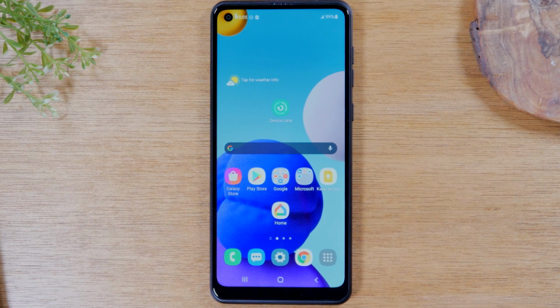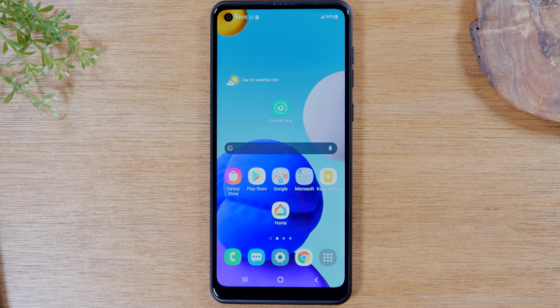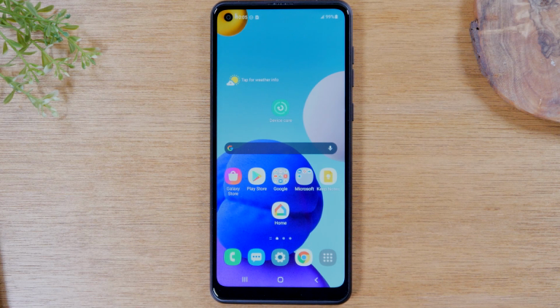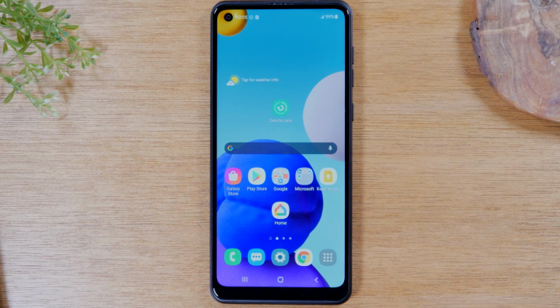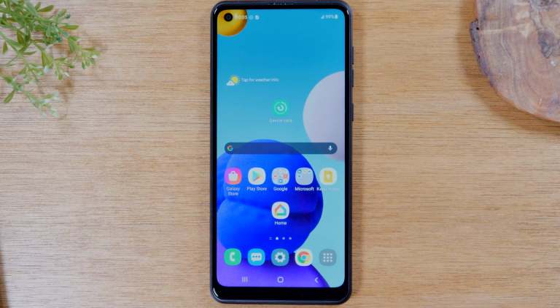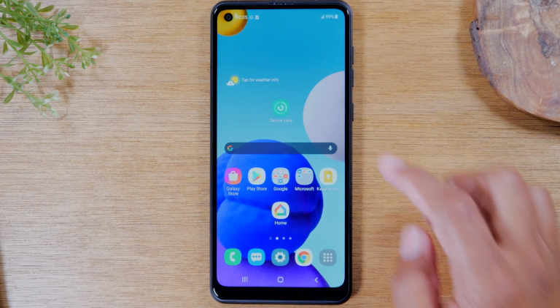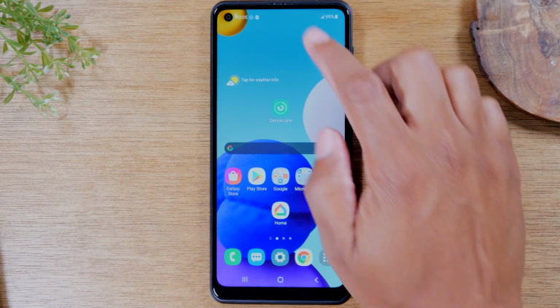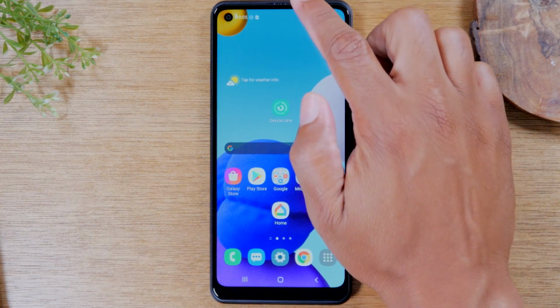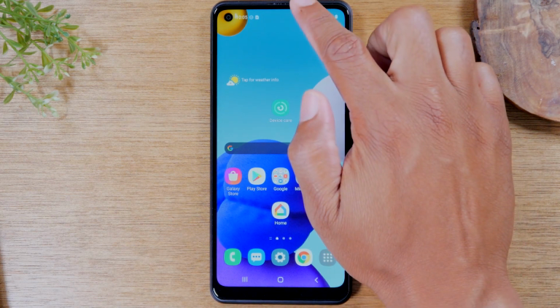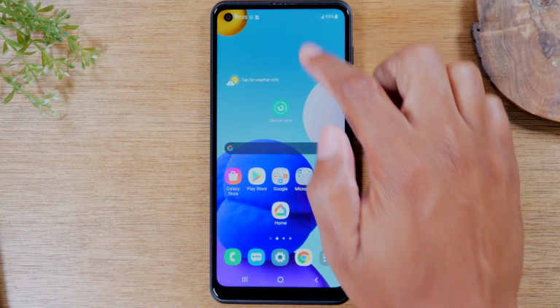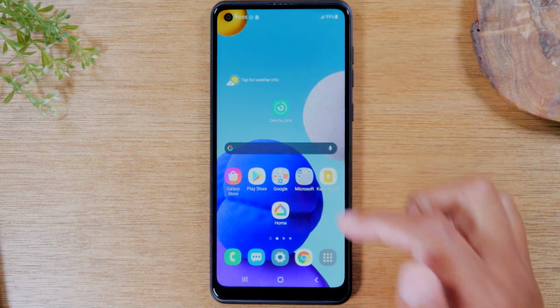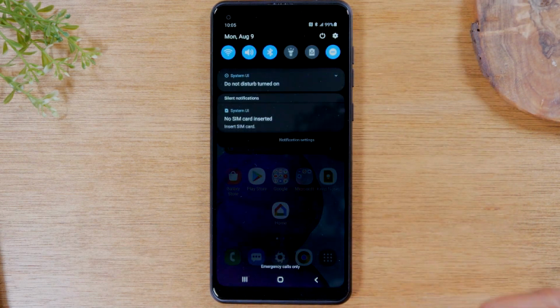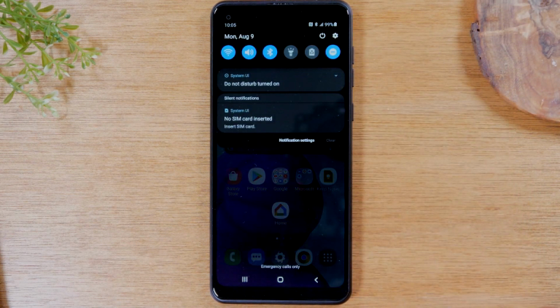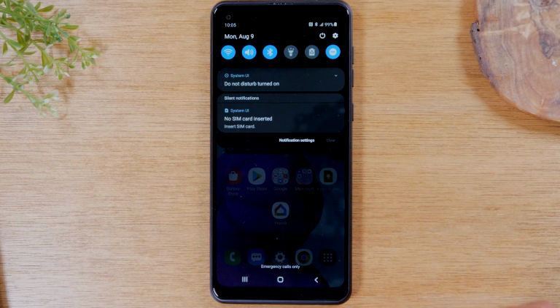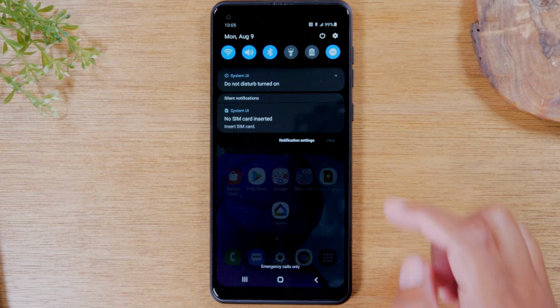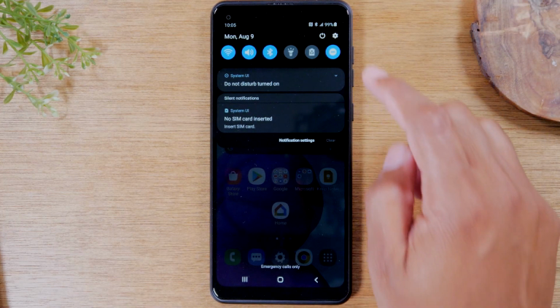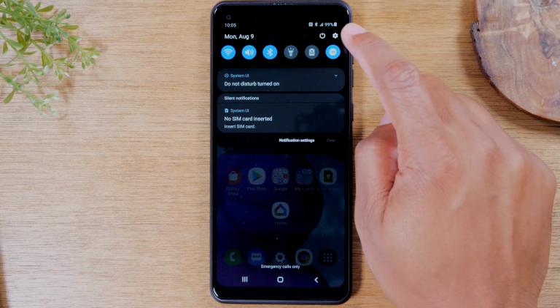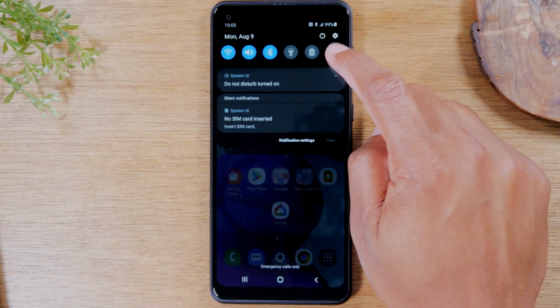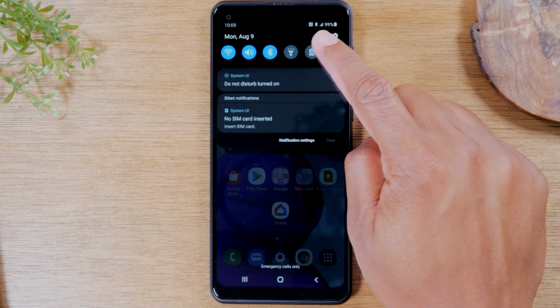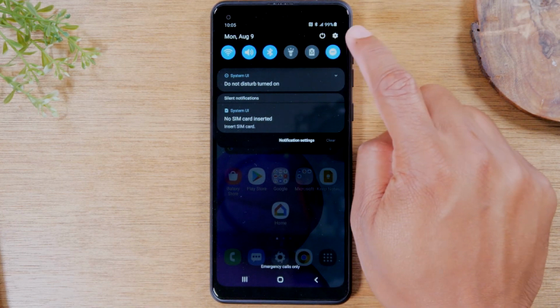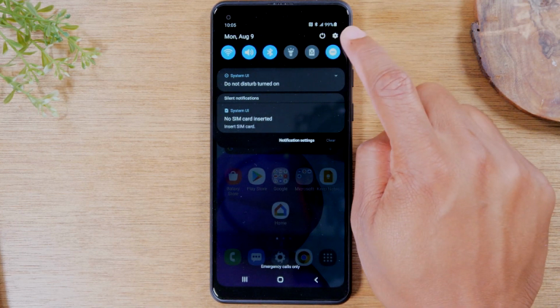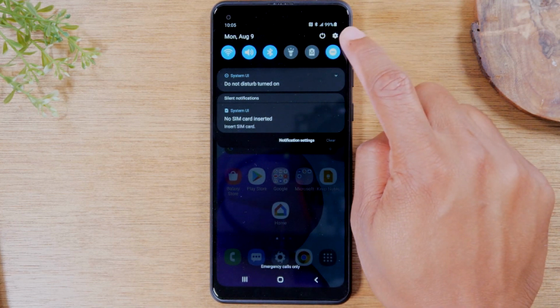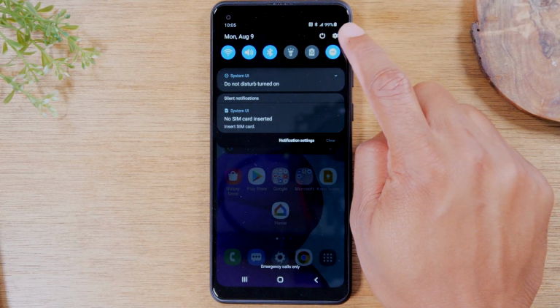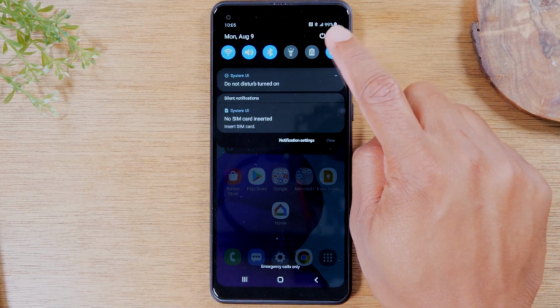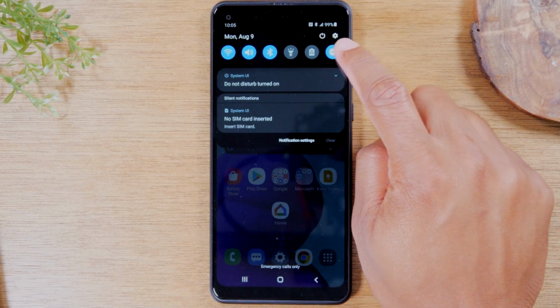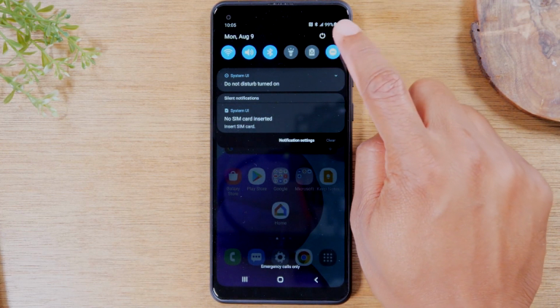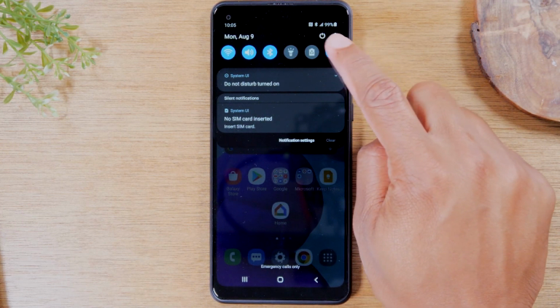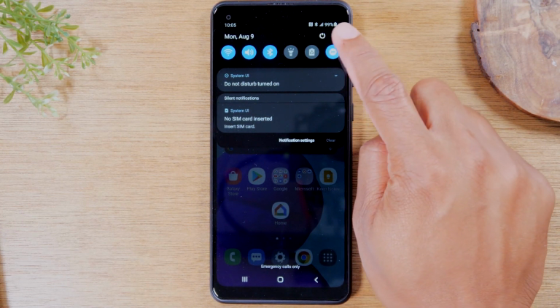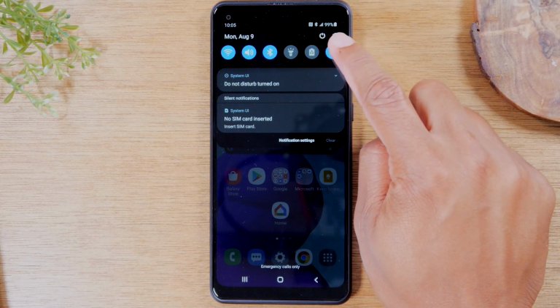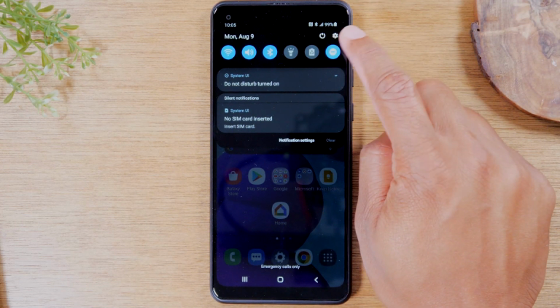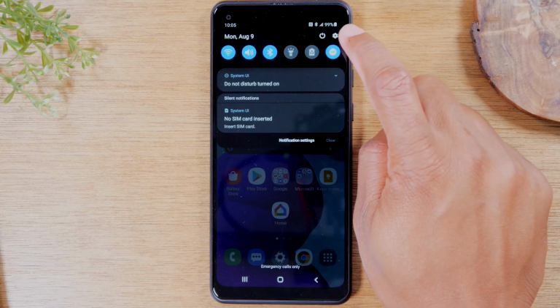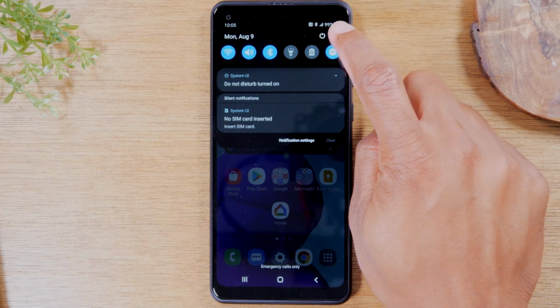The first thing you'll need to do is swipe down from the top of the screen and in the upper right corner, tap on the settings wheel right here.